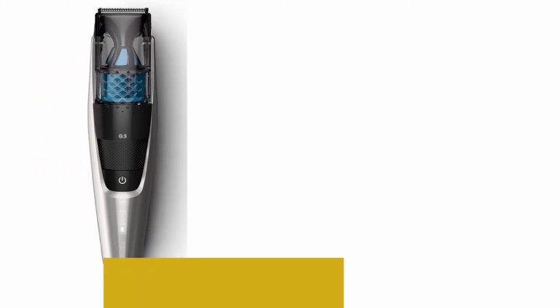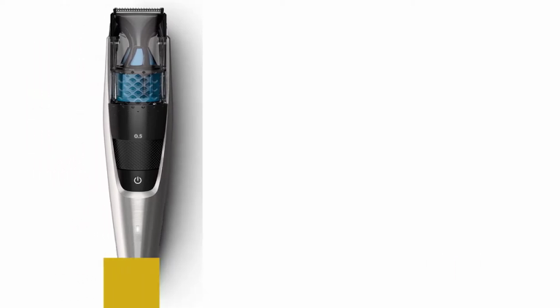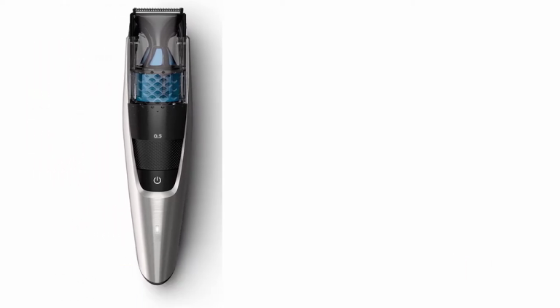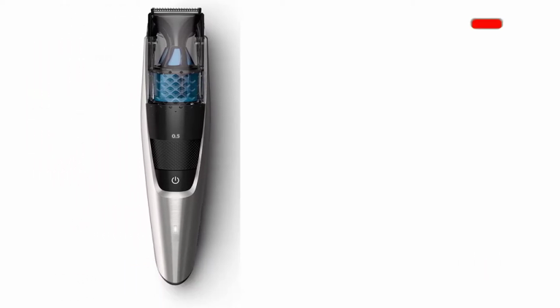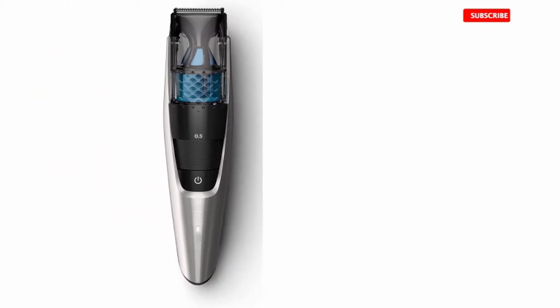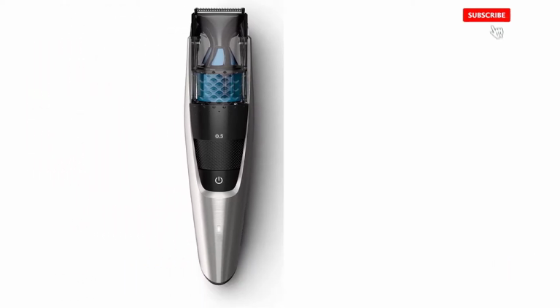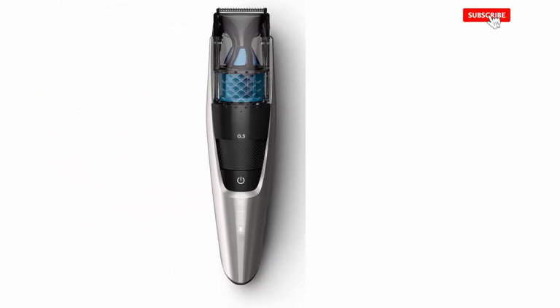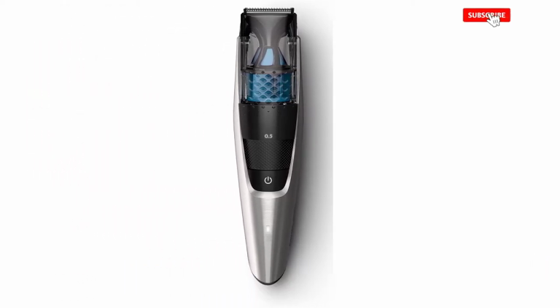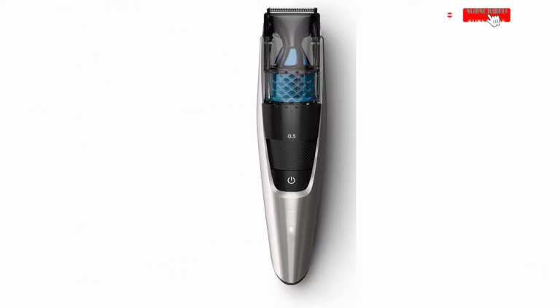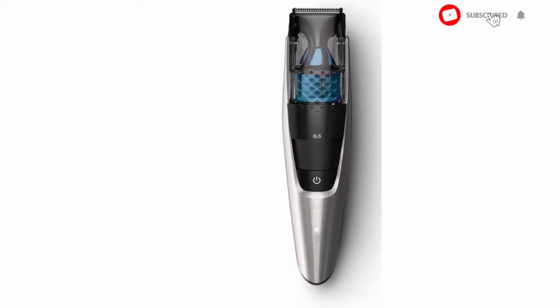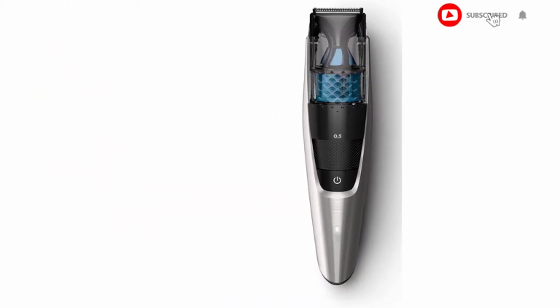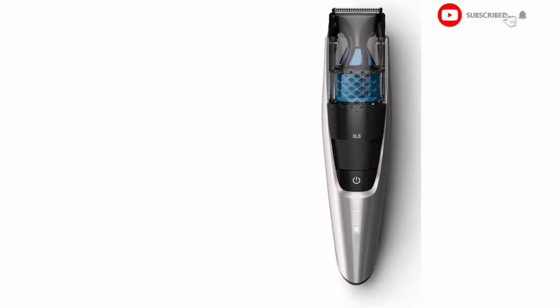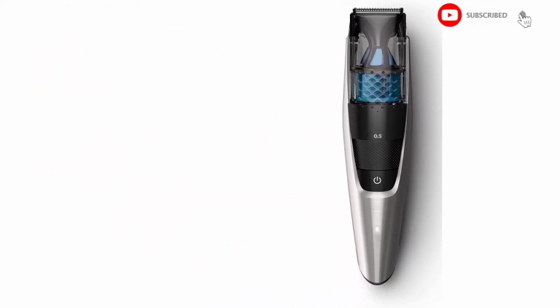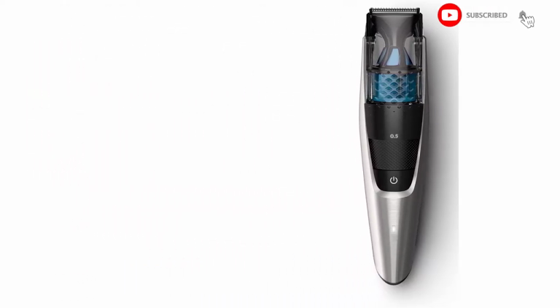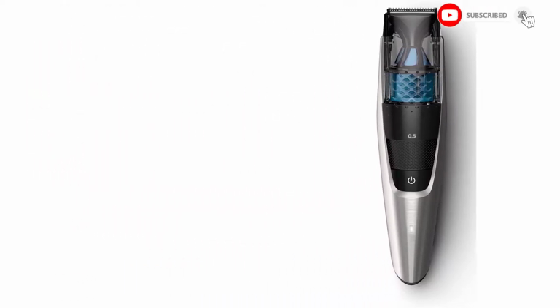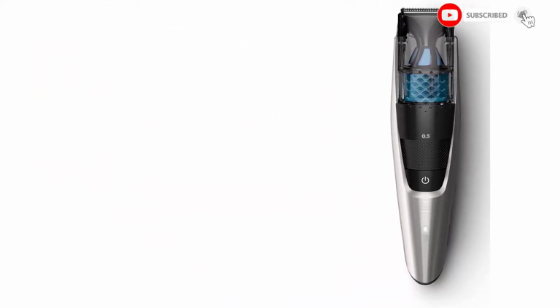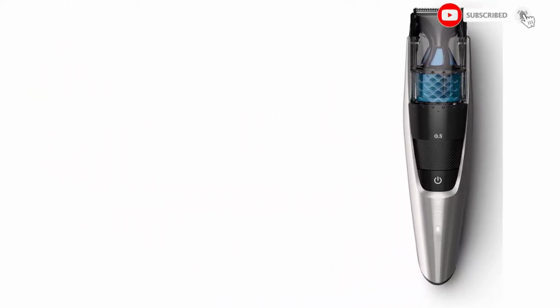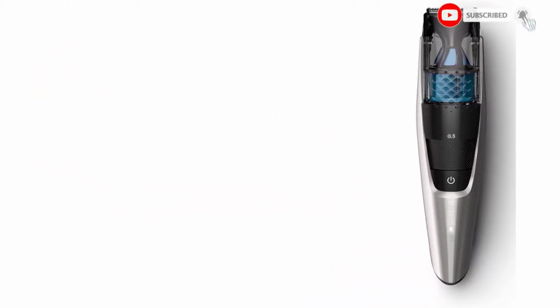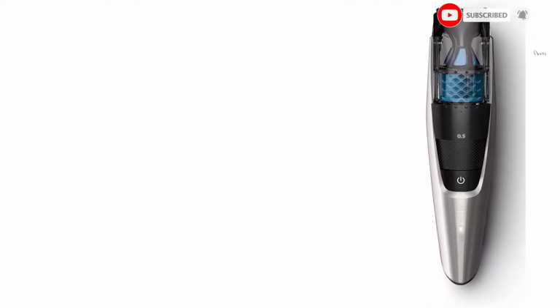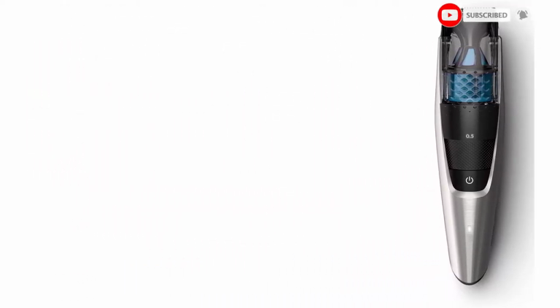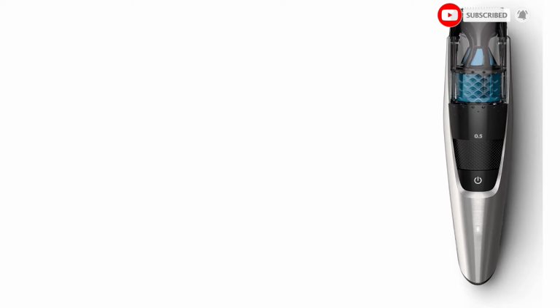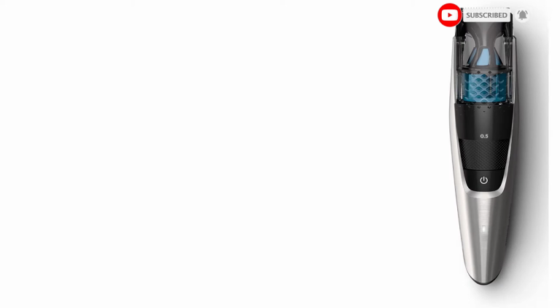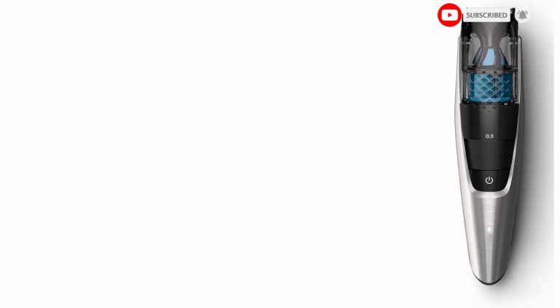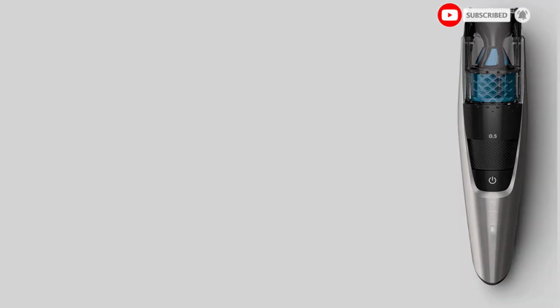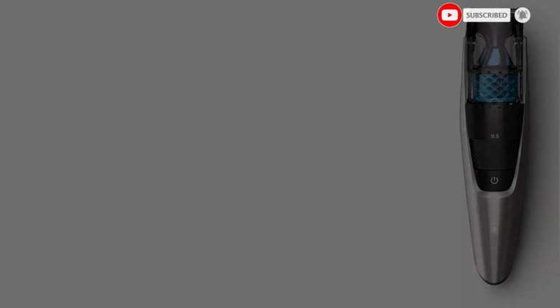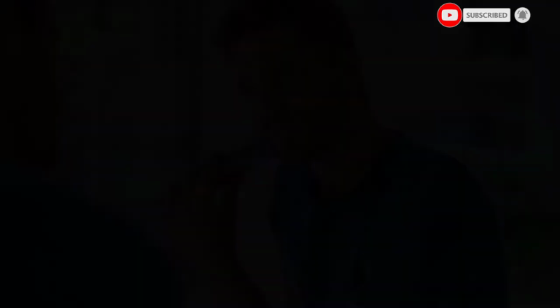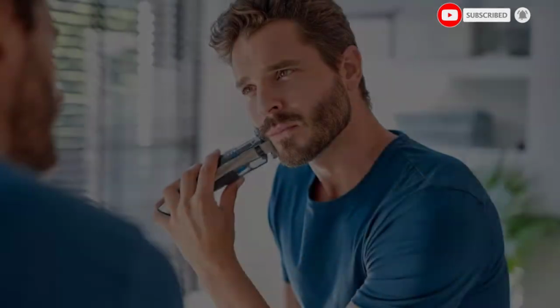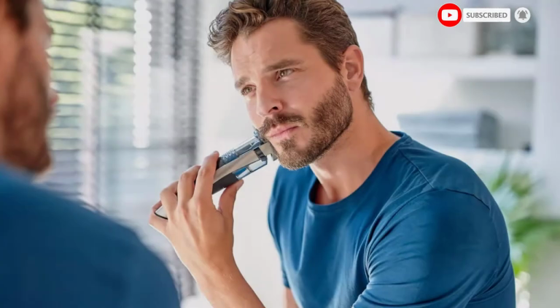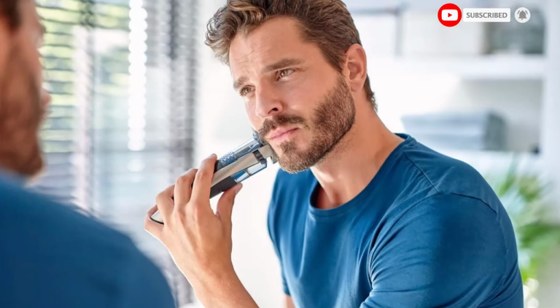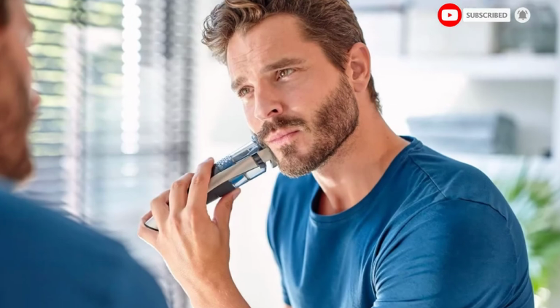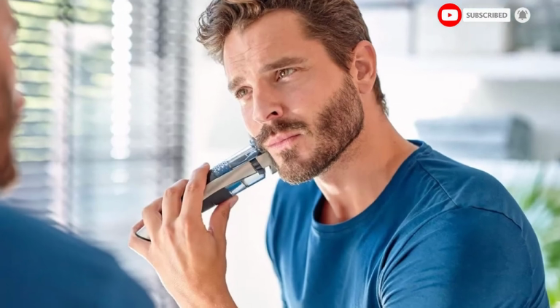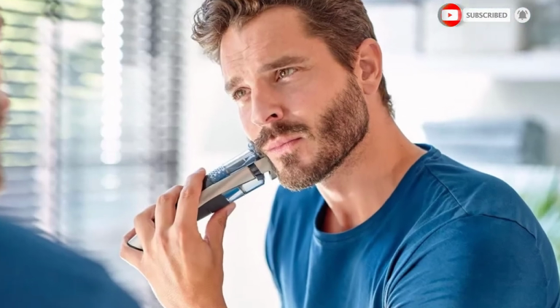The battery is pretty impressive too, needing just an hour to charge up and then running for up to 80 minutes of constant use.